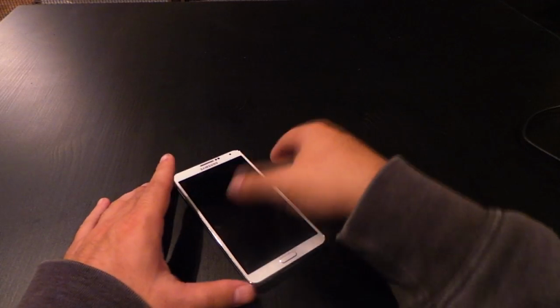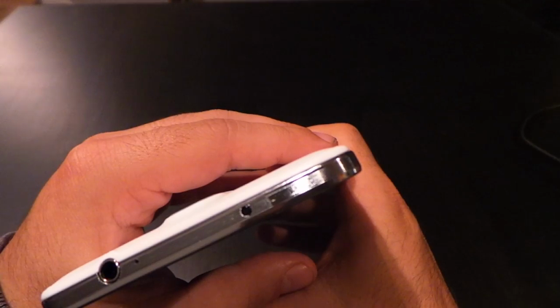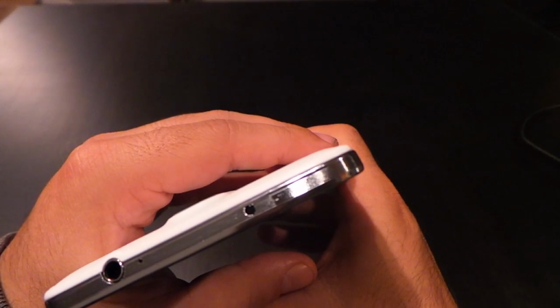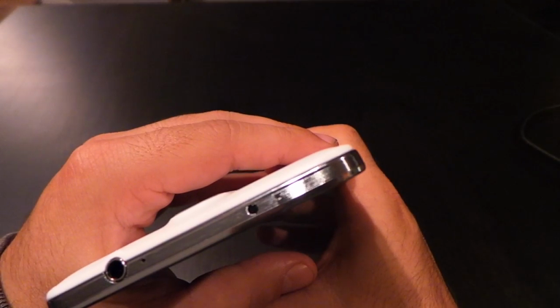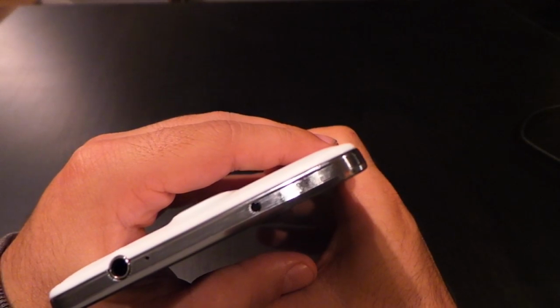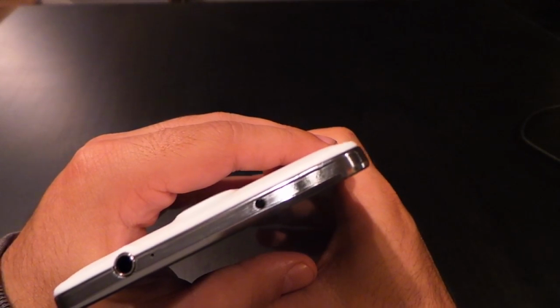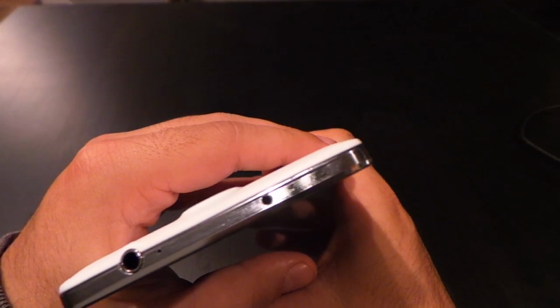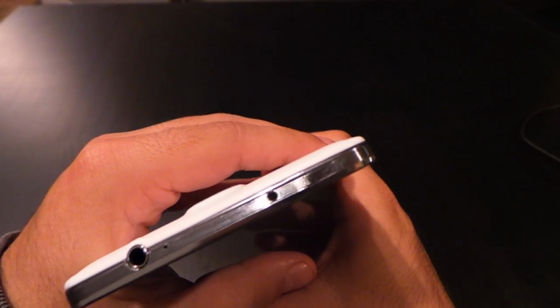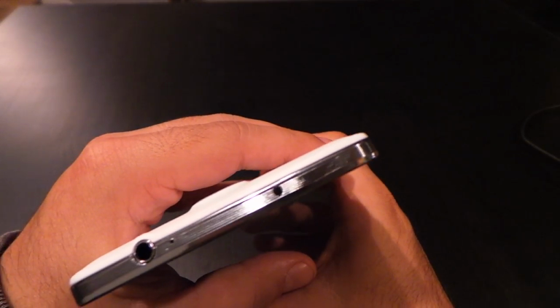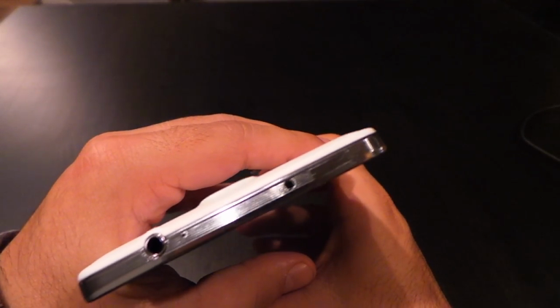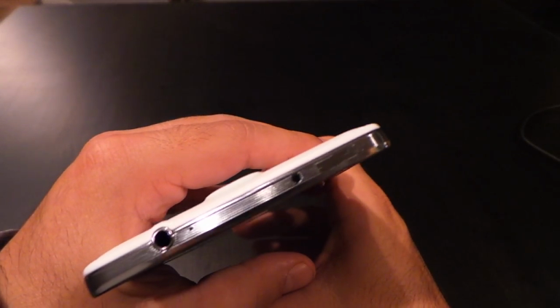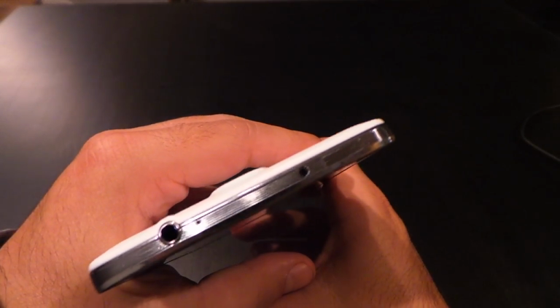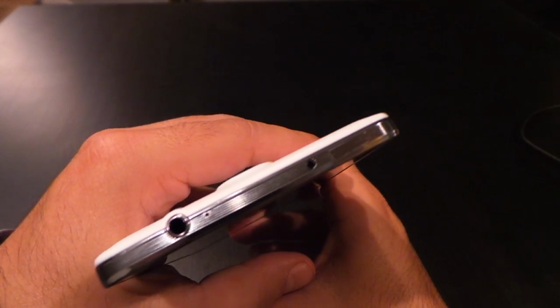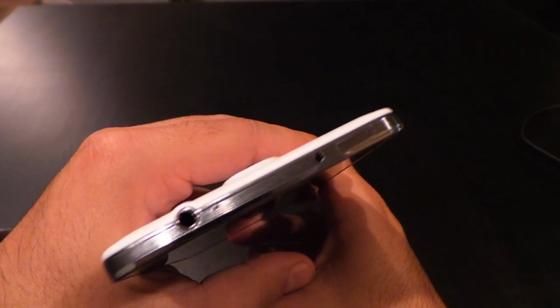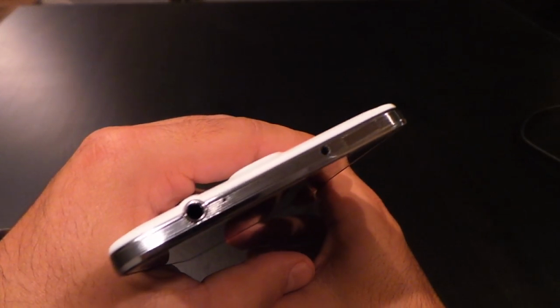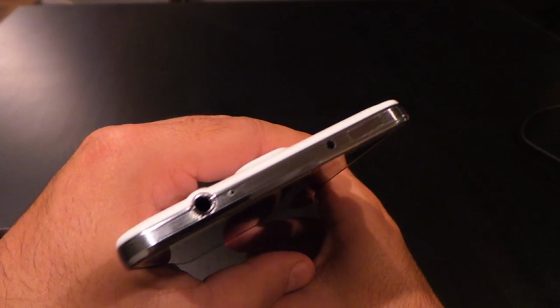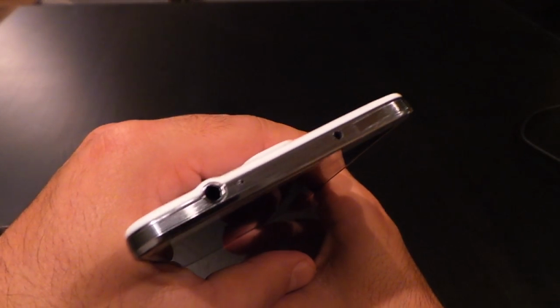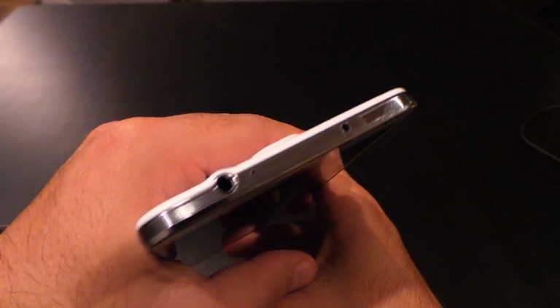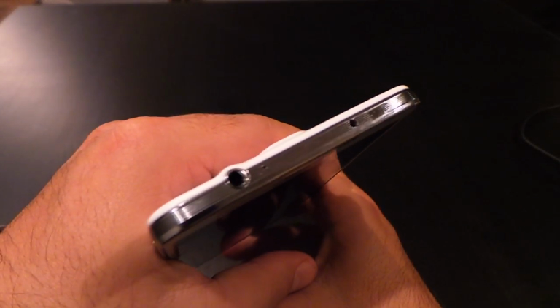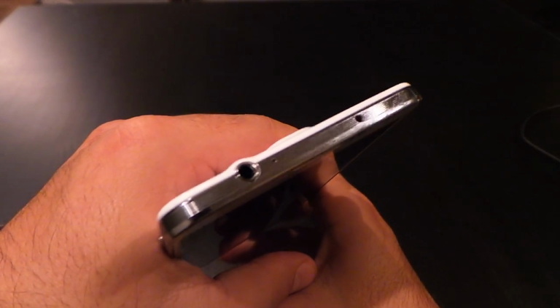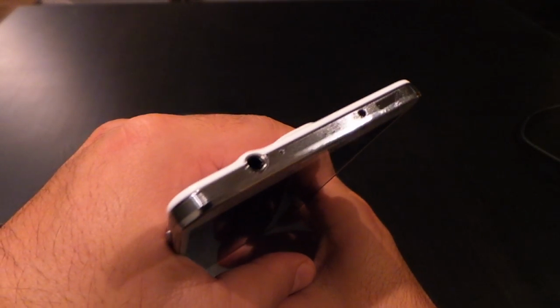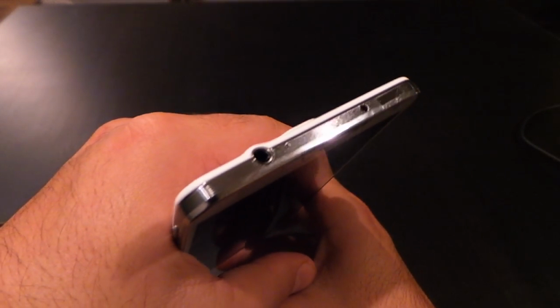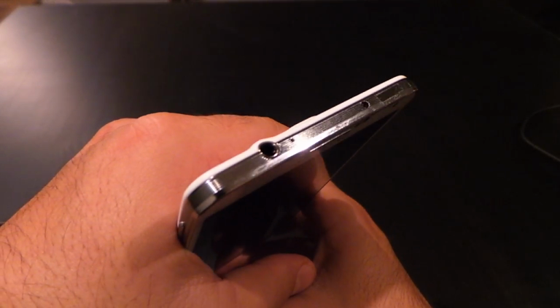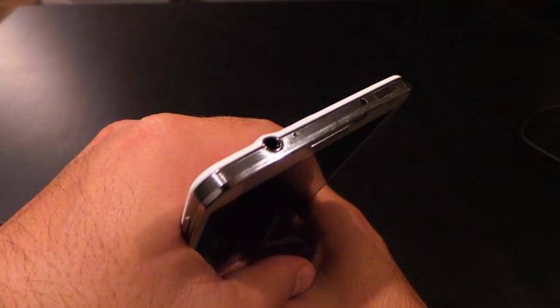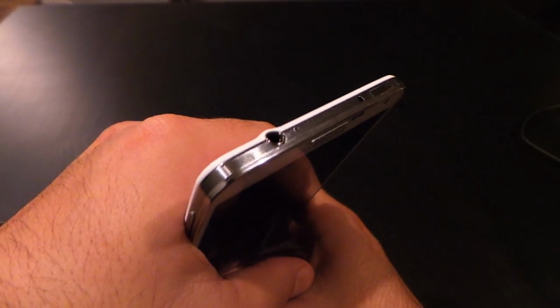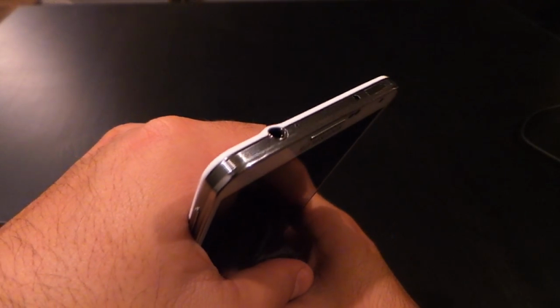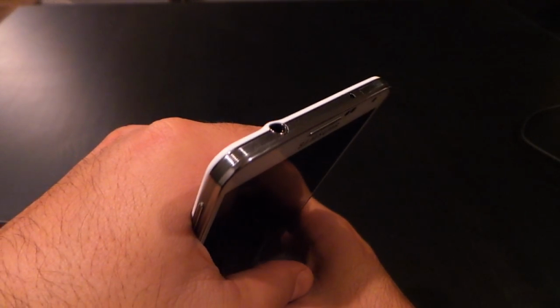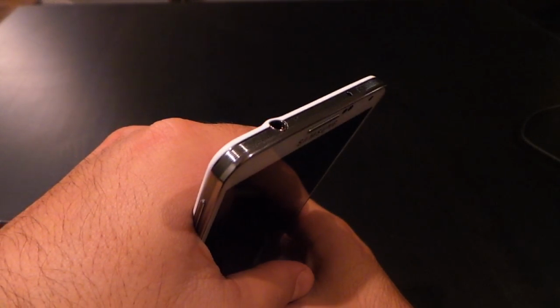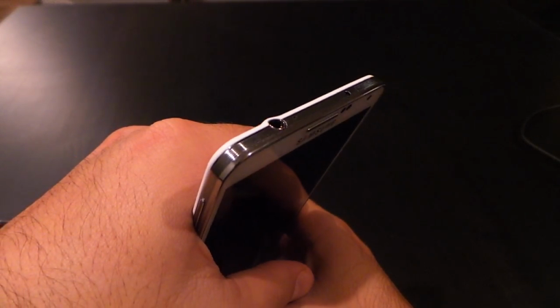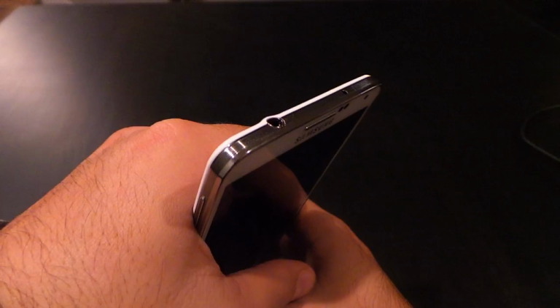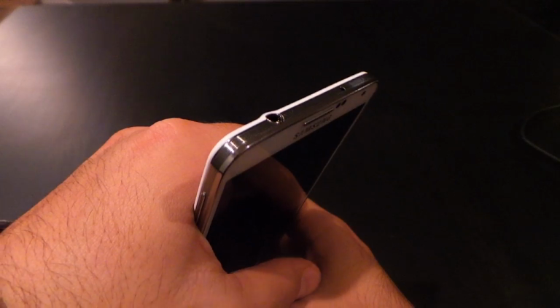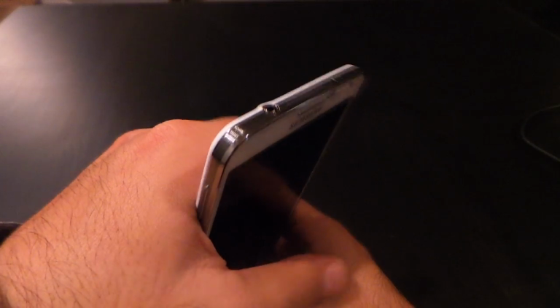On the top of the phone, you've got an IR blaster, noise-canceling mic, and 3.5mm headset jack.